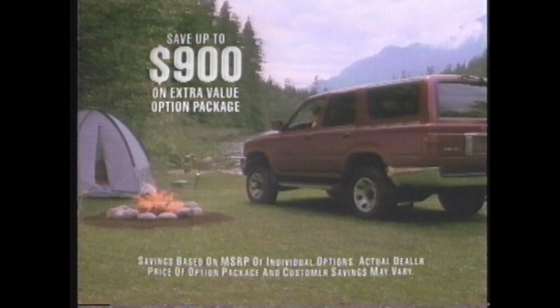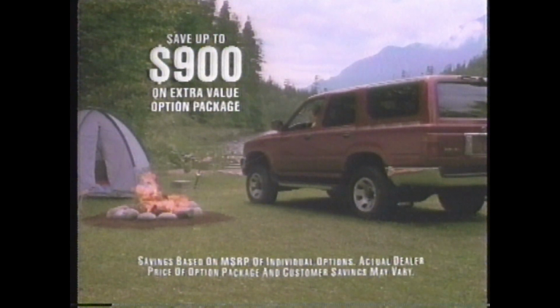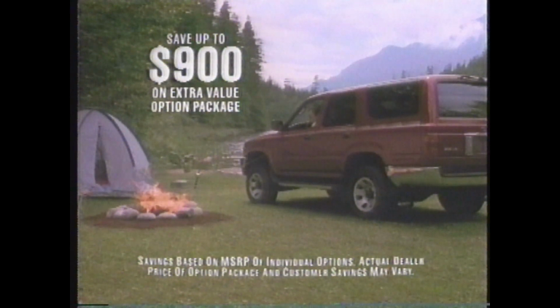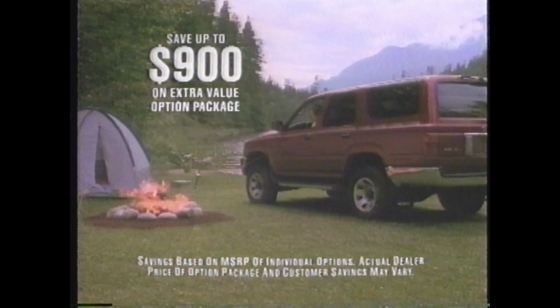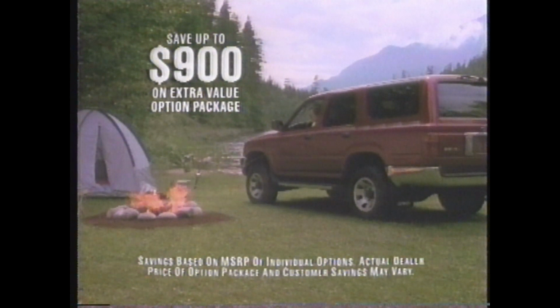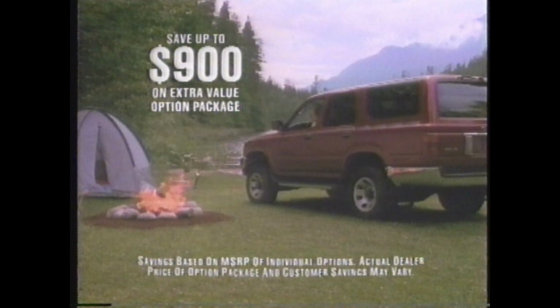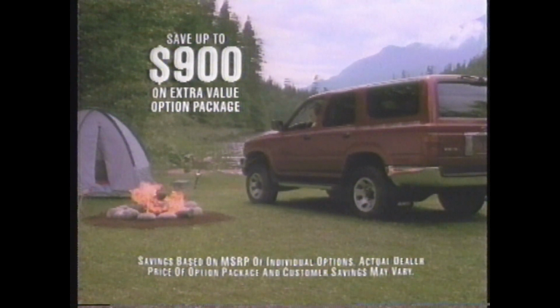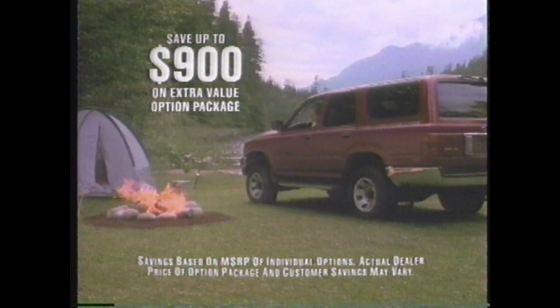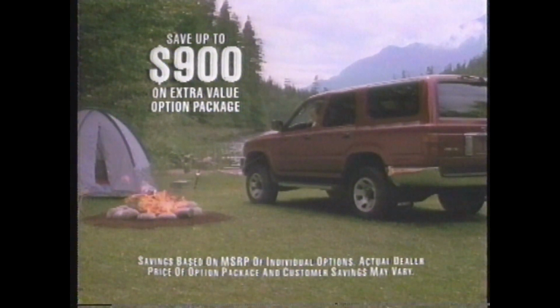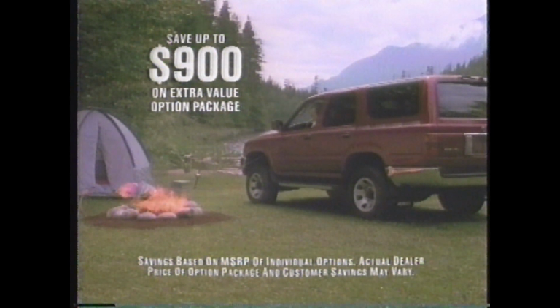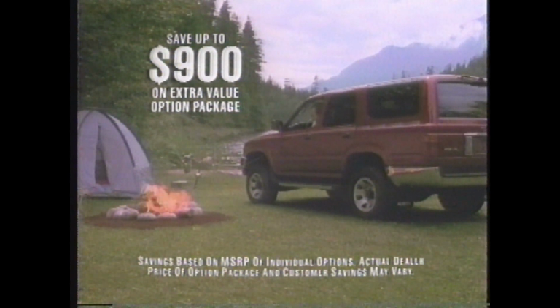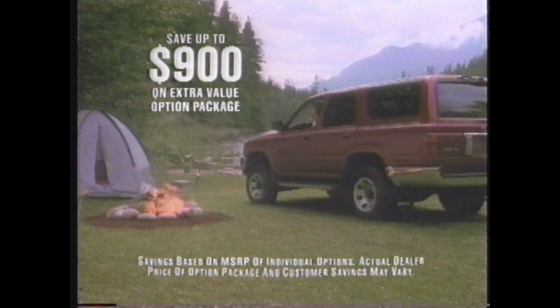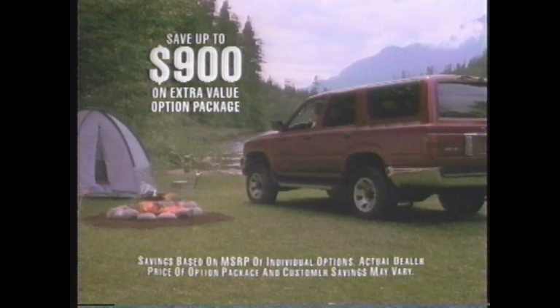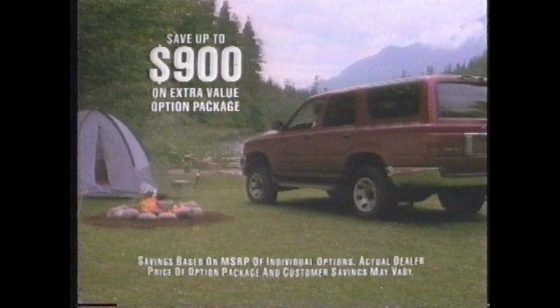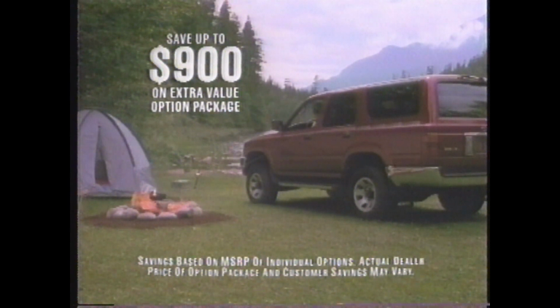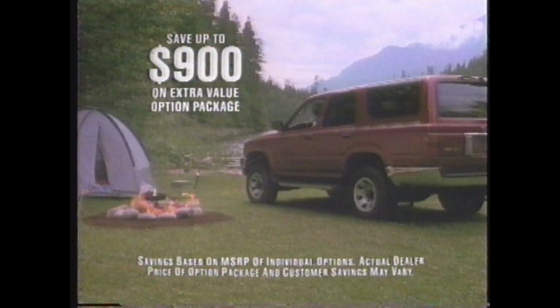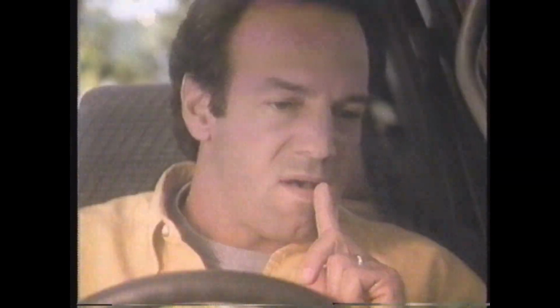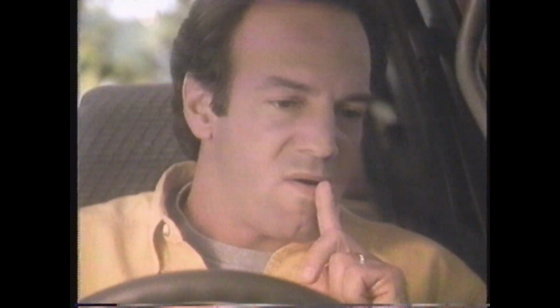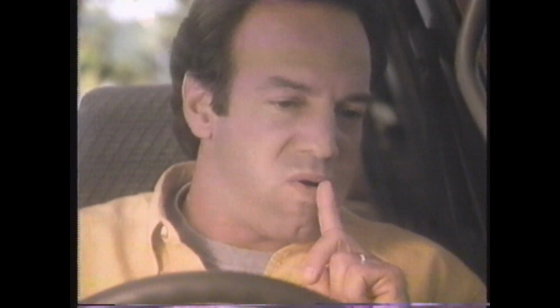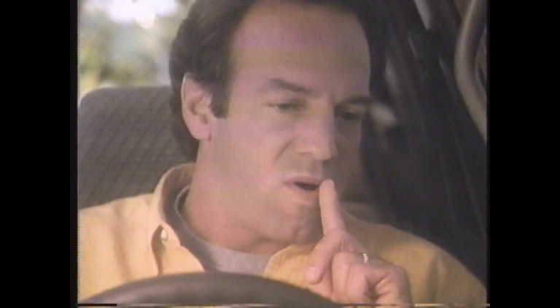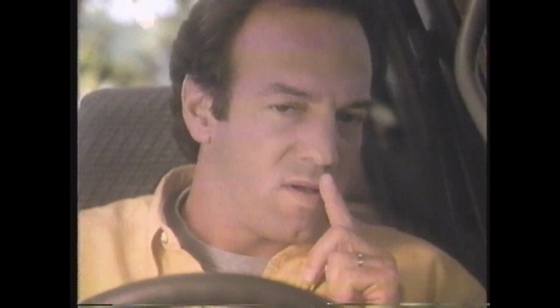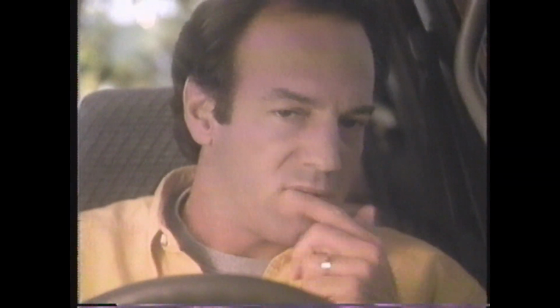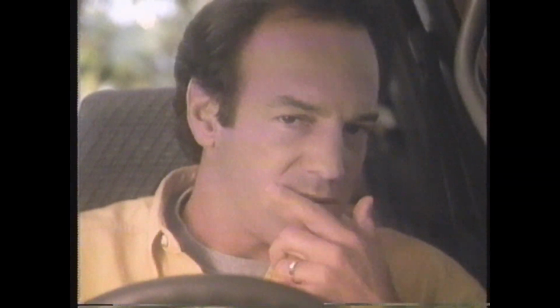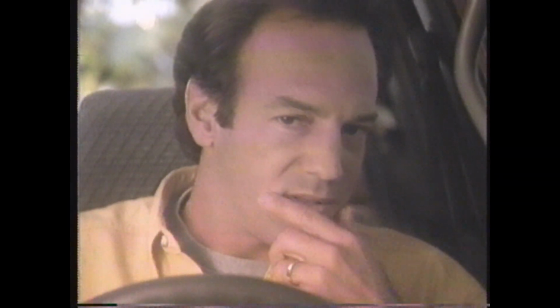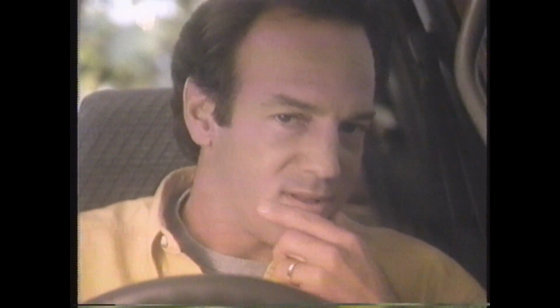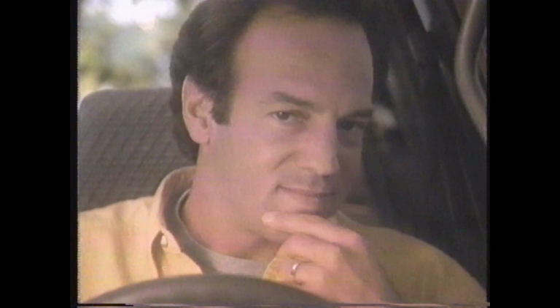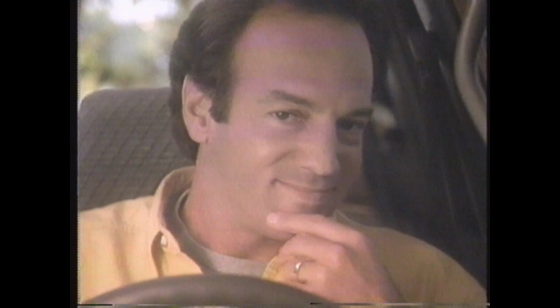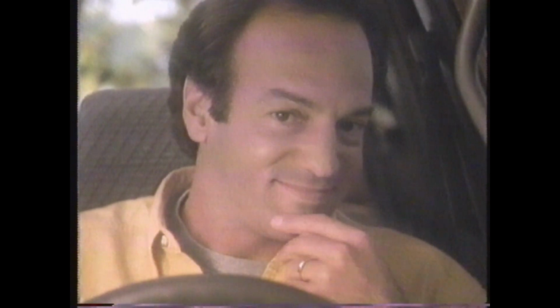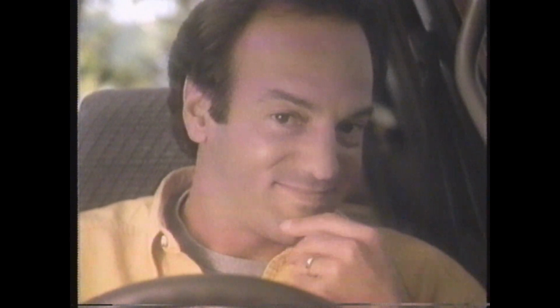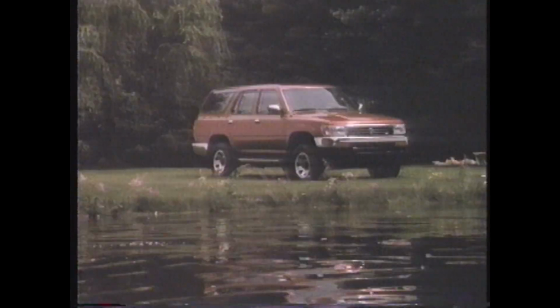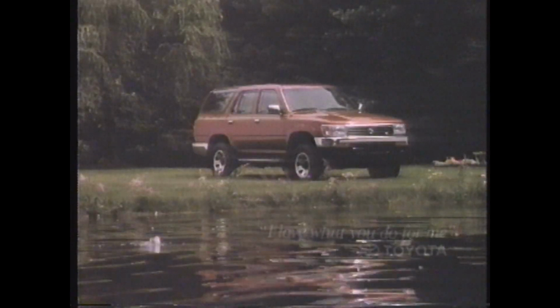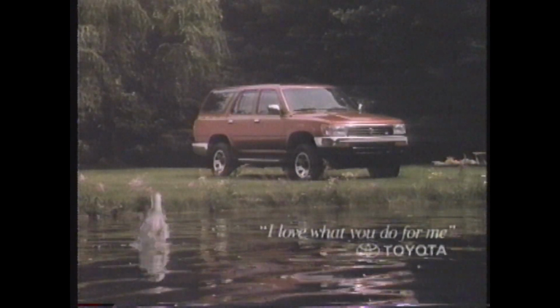Of course, up to $900 savings is a pretty nice feature, too. And just imagine what you can do with that.